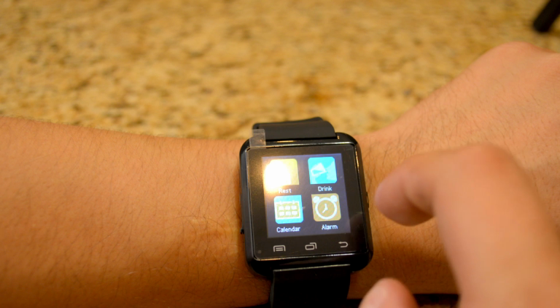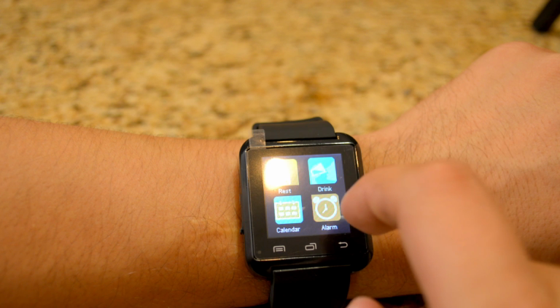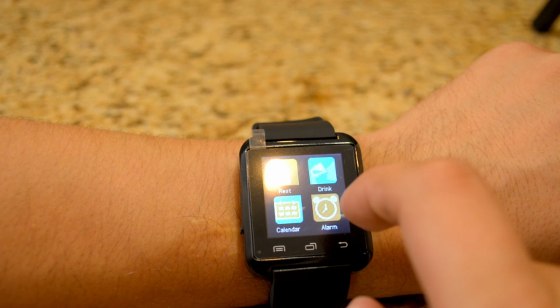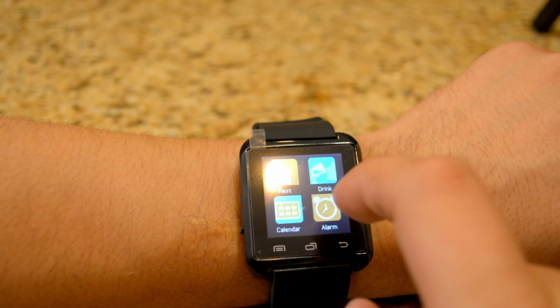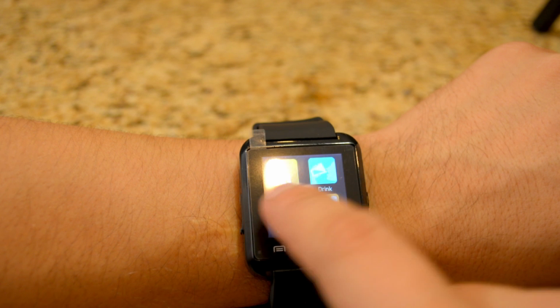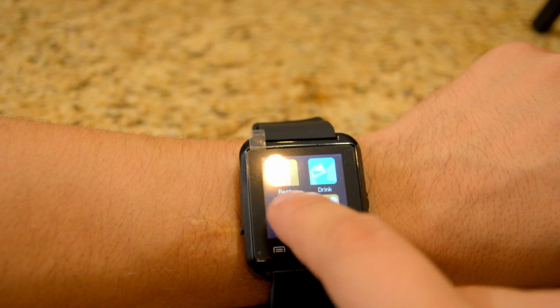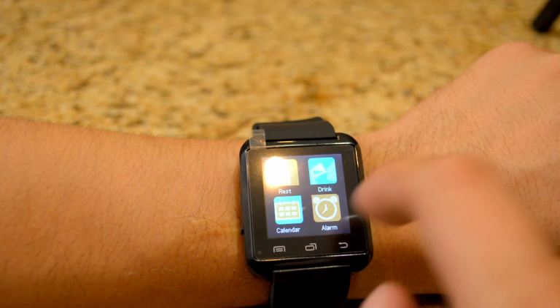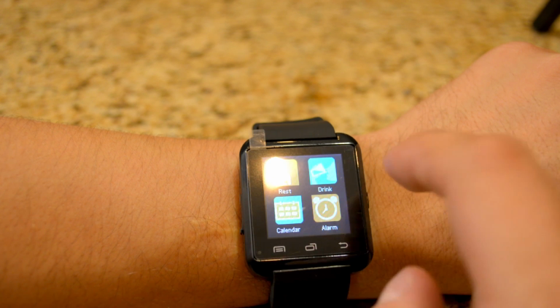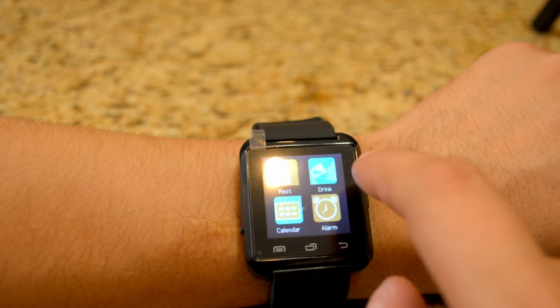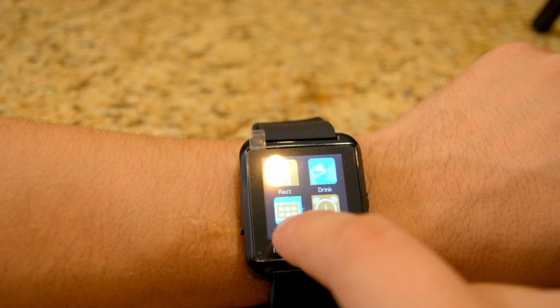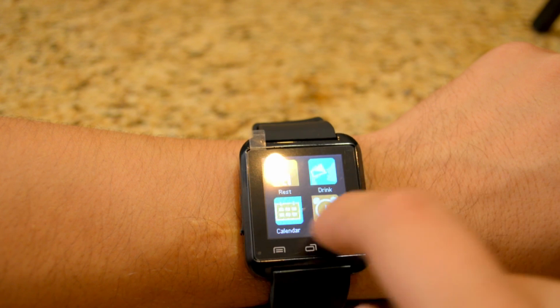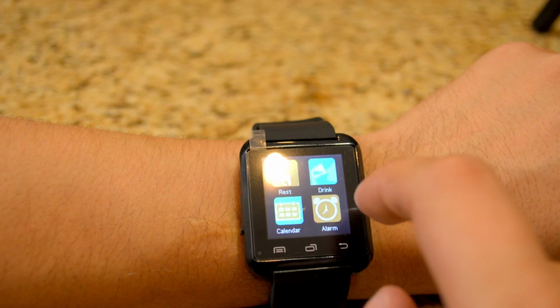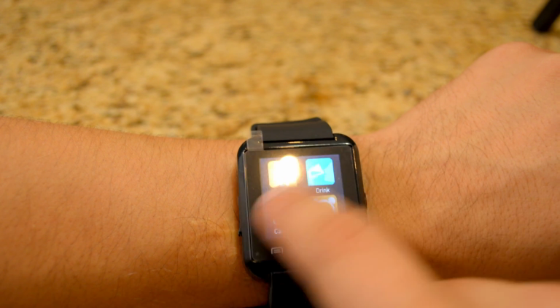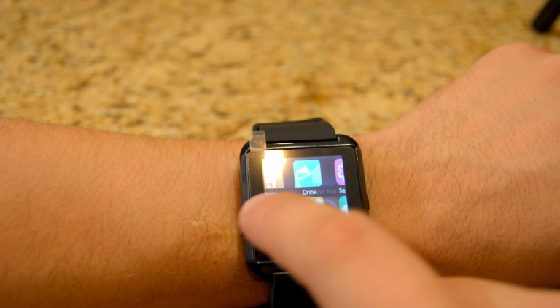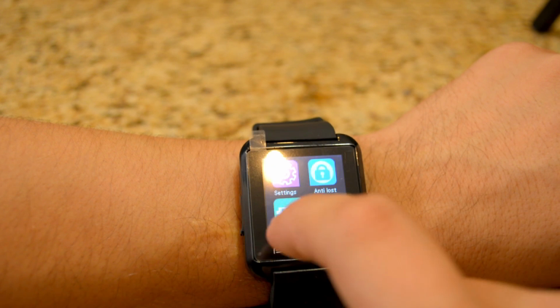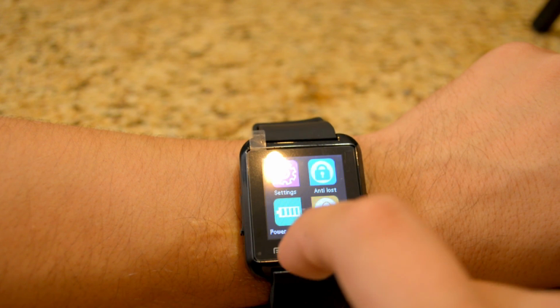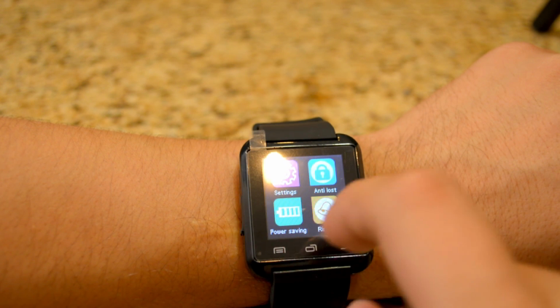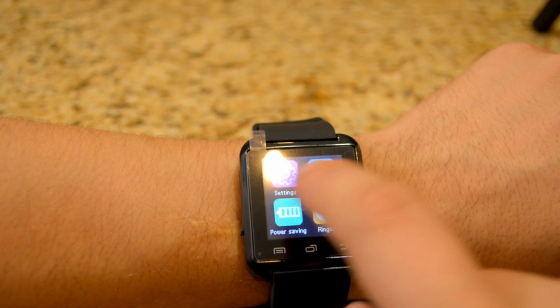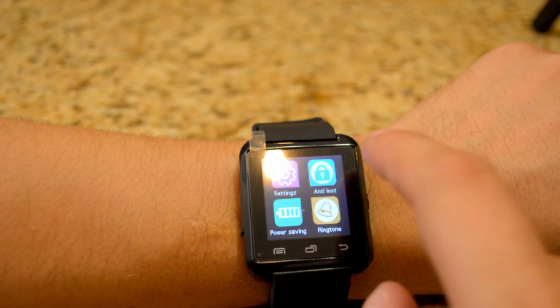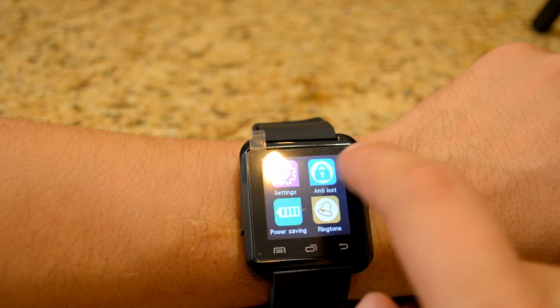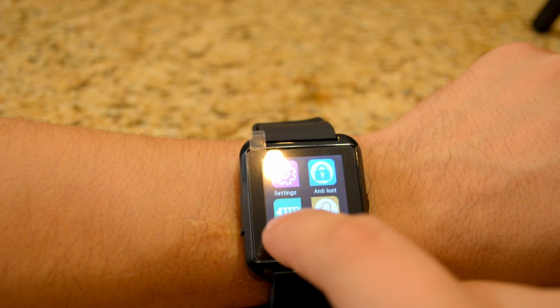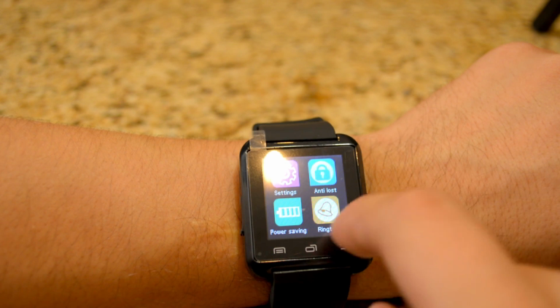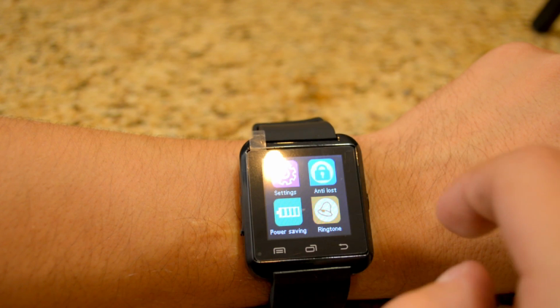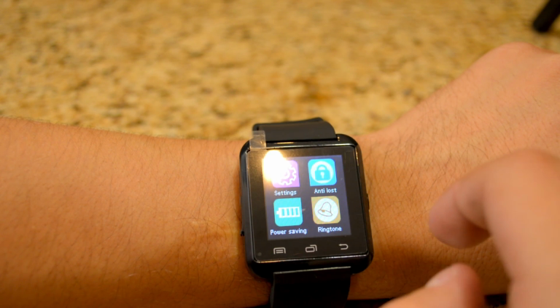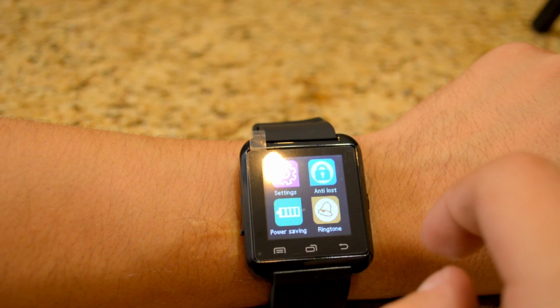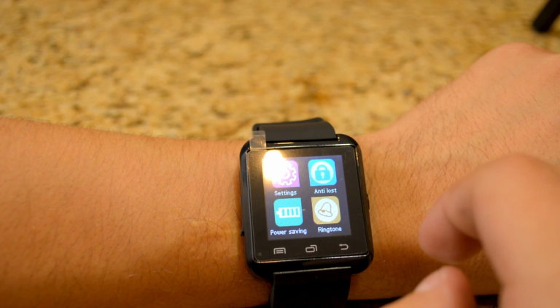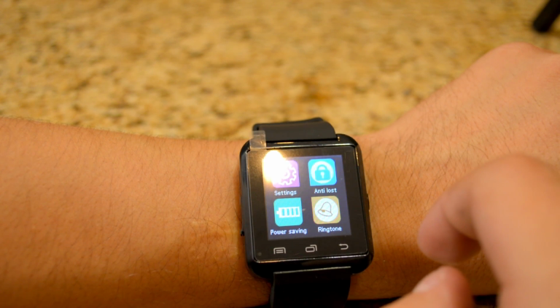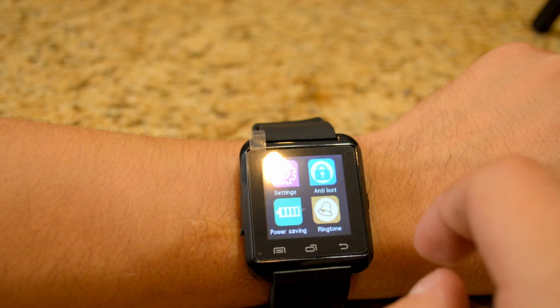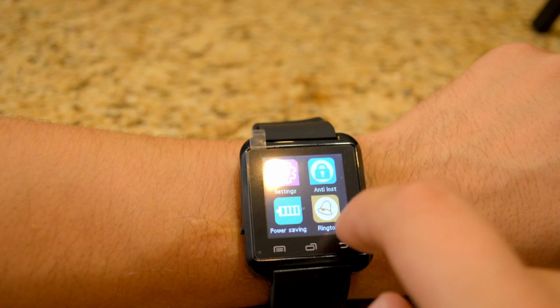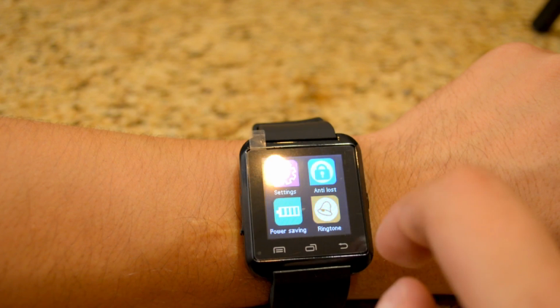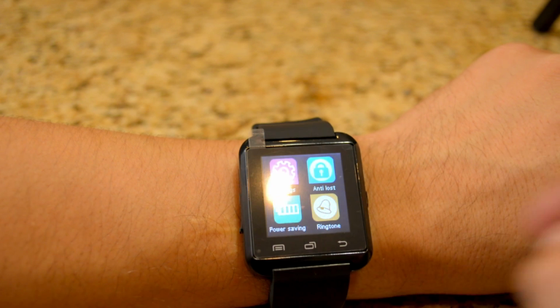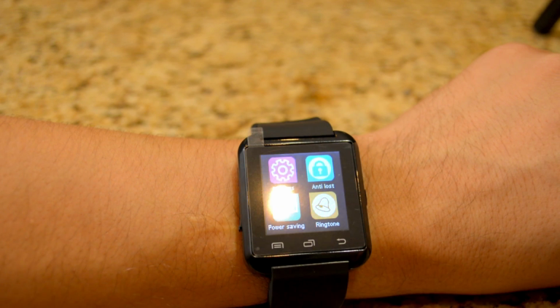Here are some more apps: Rest, Drink, Calendar, Alarm, Settings, Anti-Loss, Power Saver, and Ringtone.